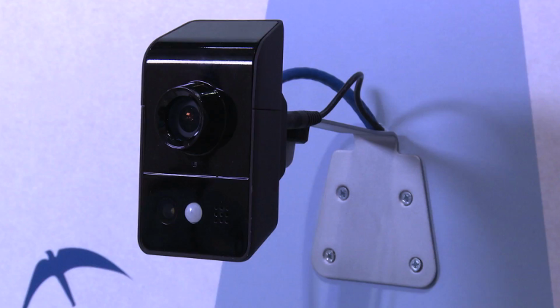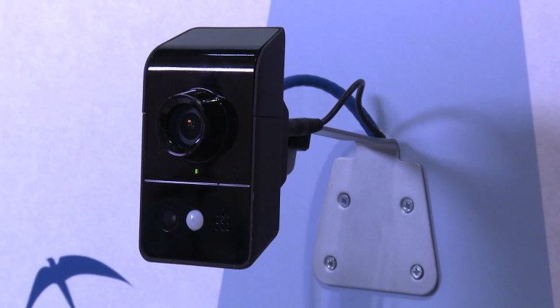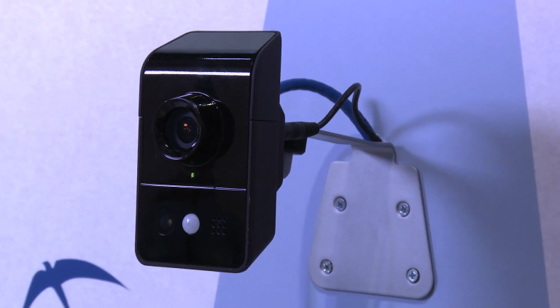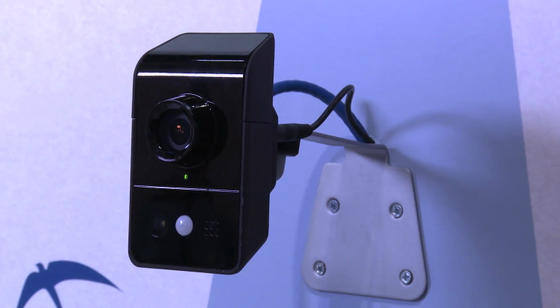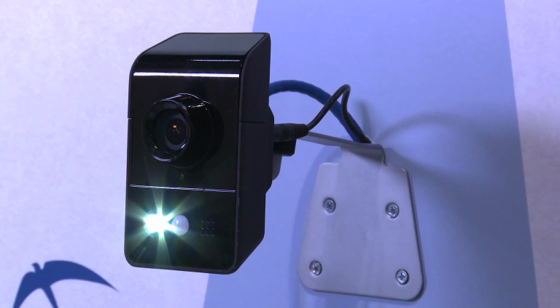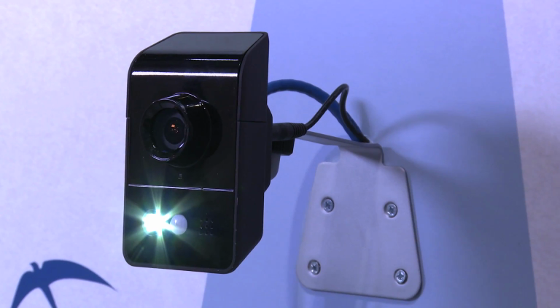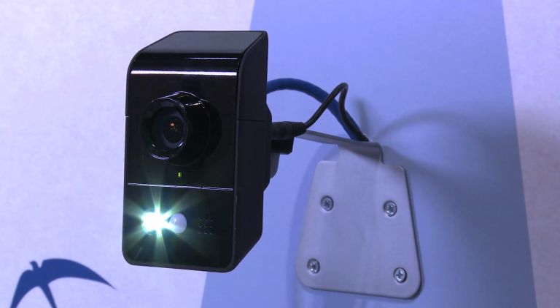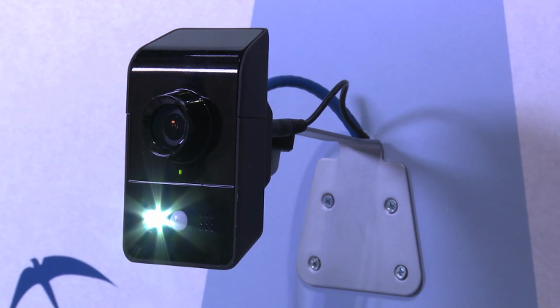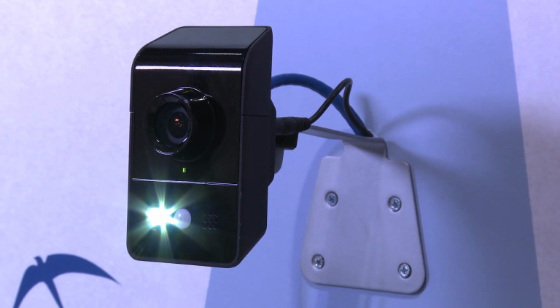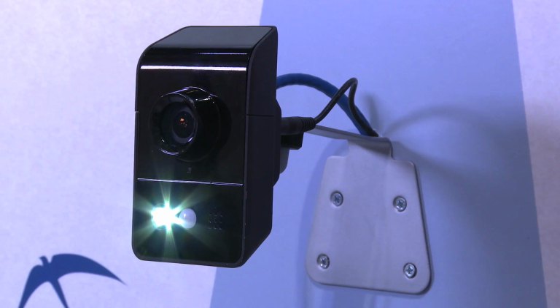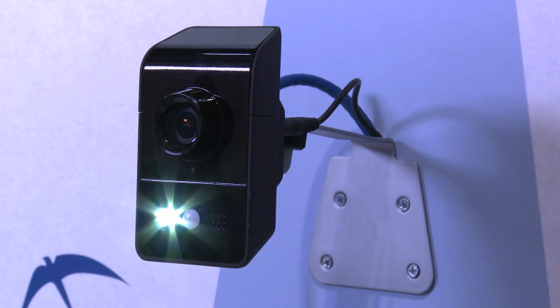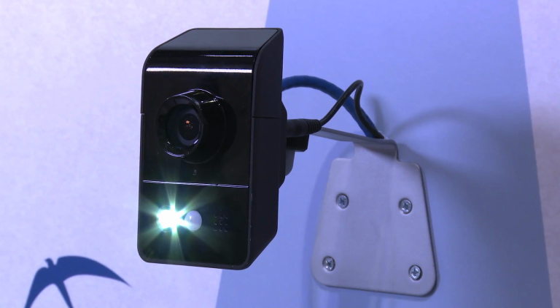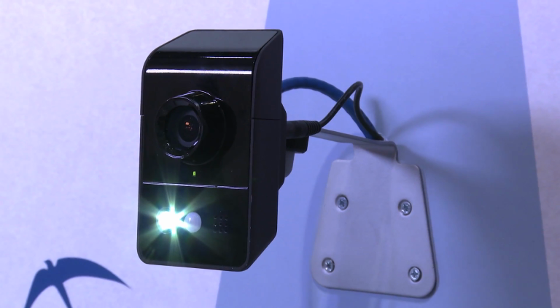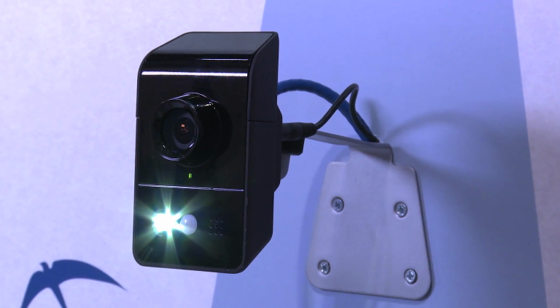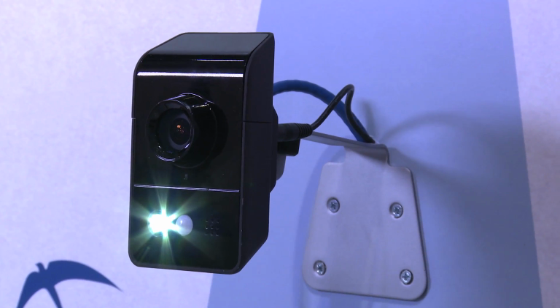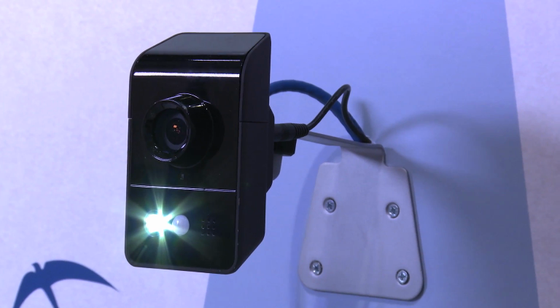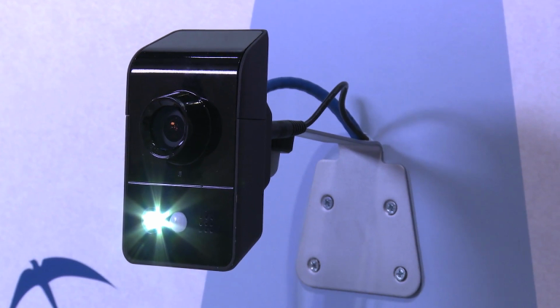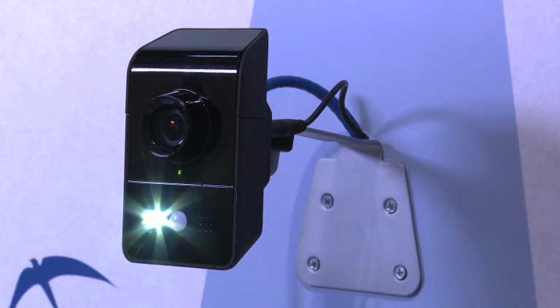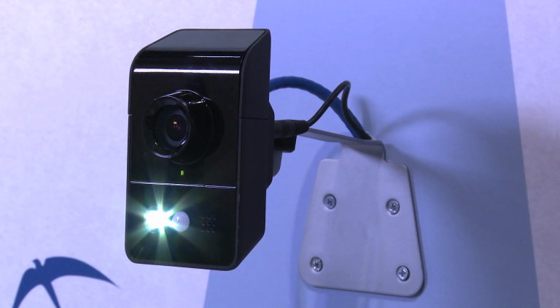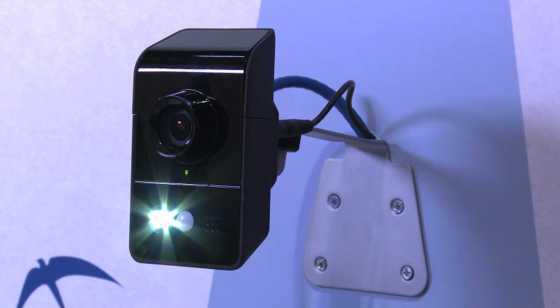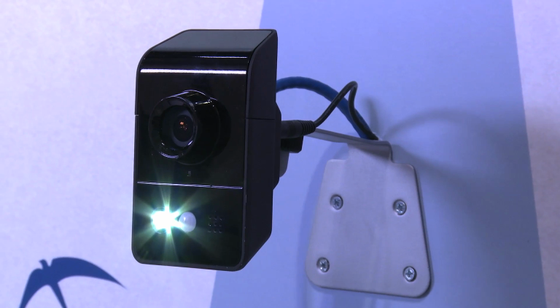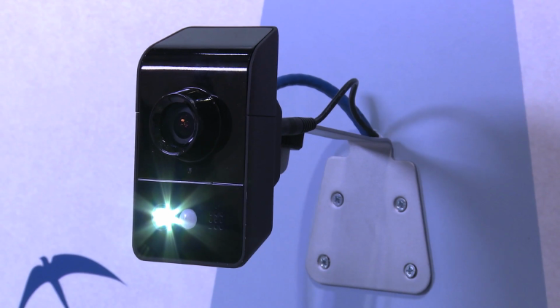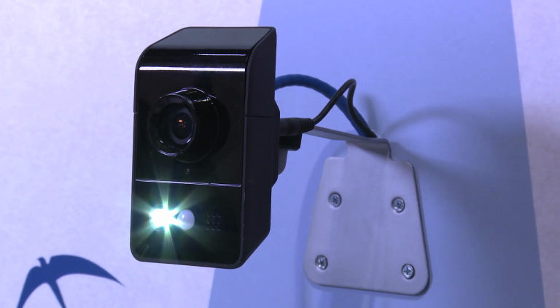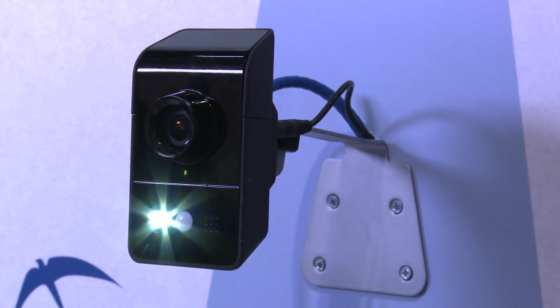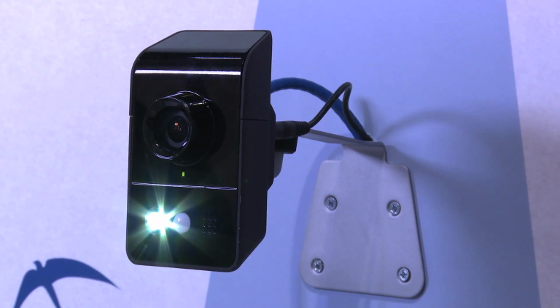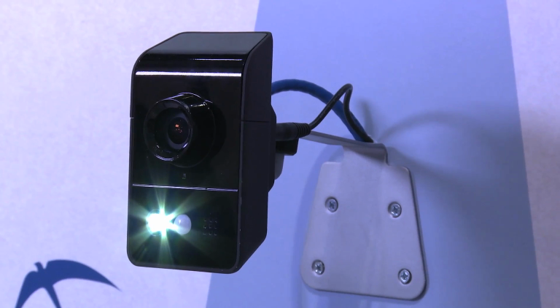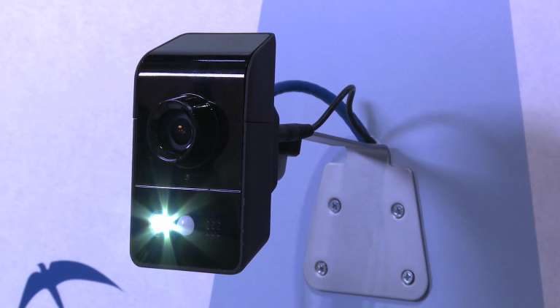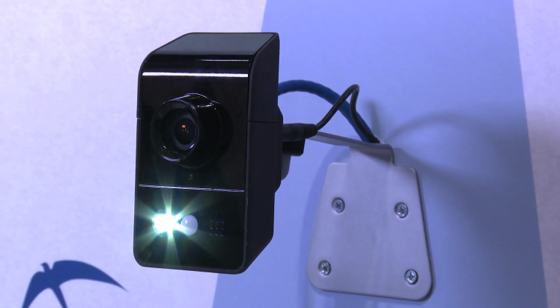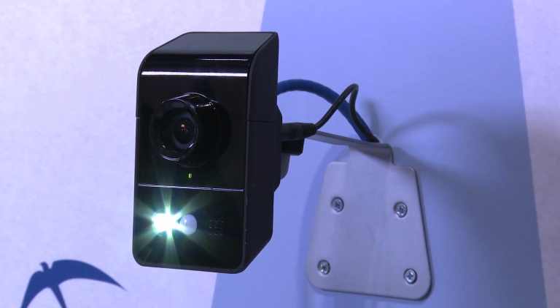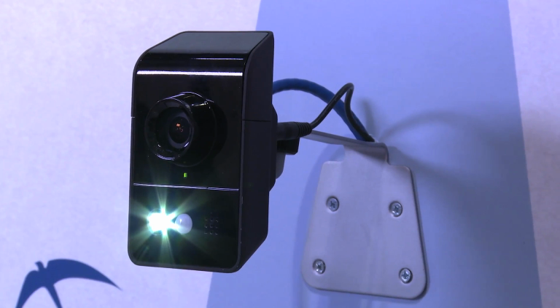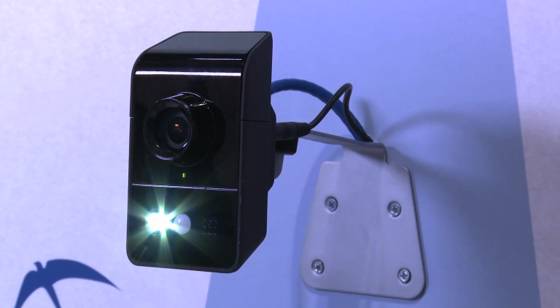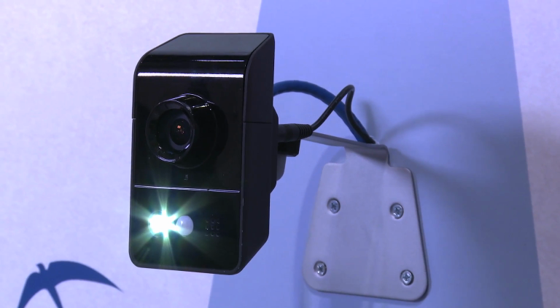This is a central alarm monitoring station. You are in a controlled area. Leave immediately or police will be dispatched.